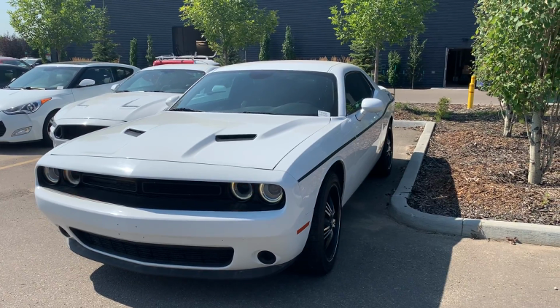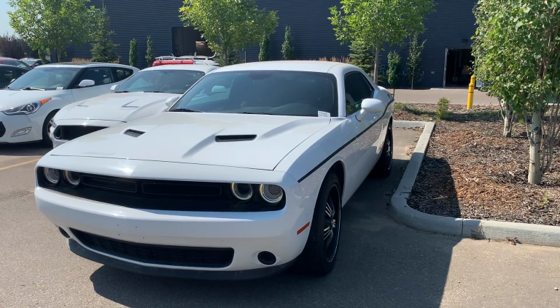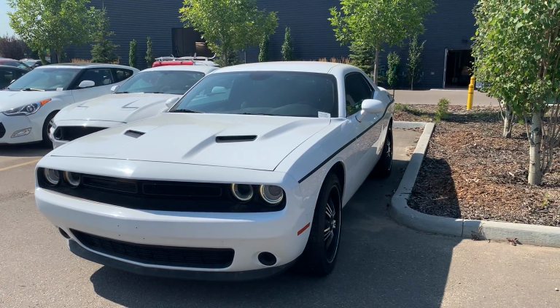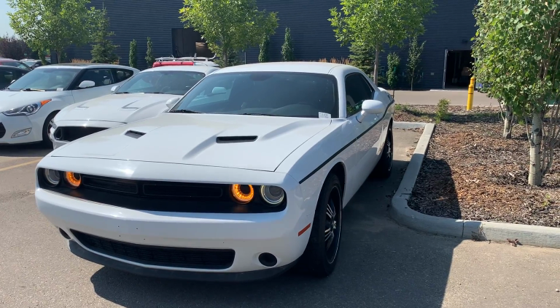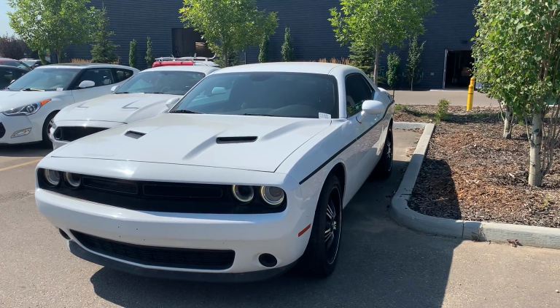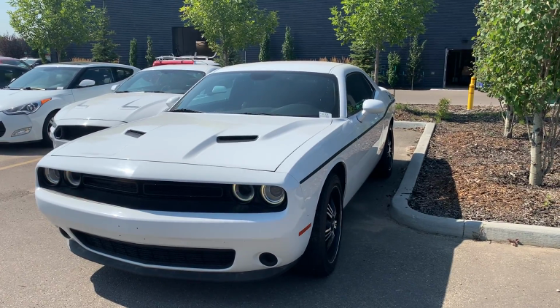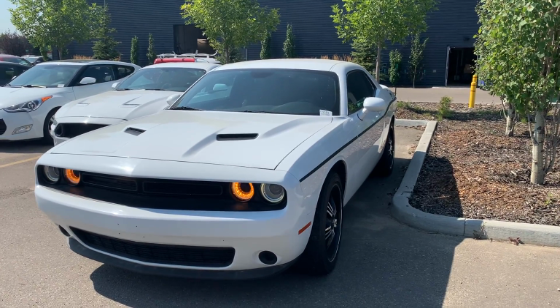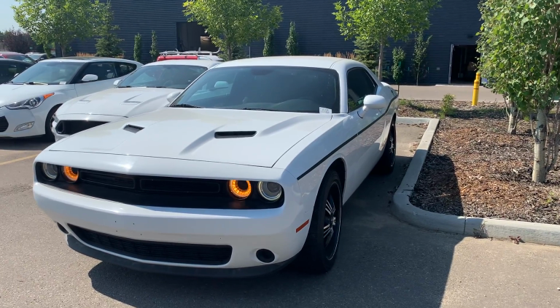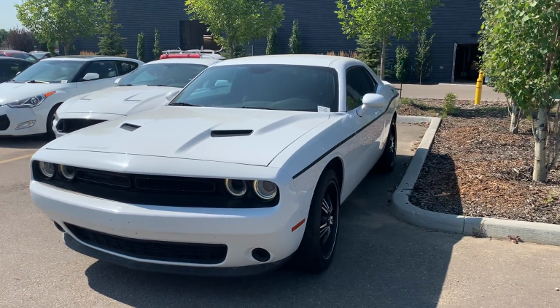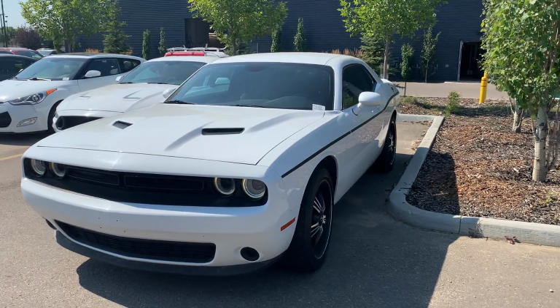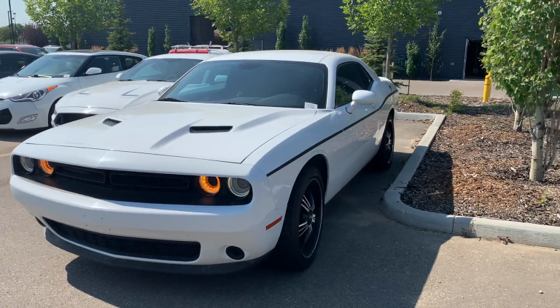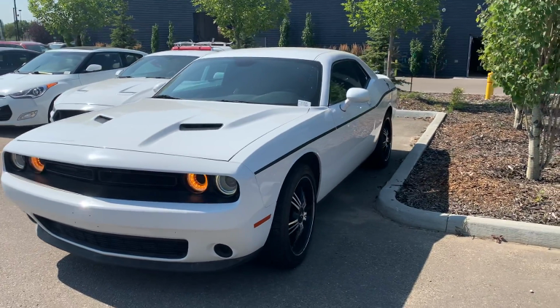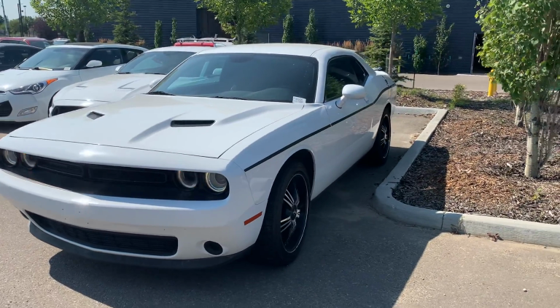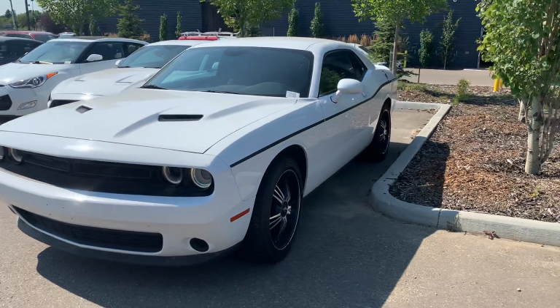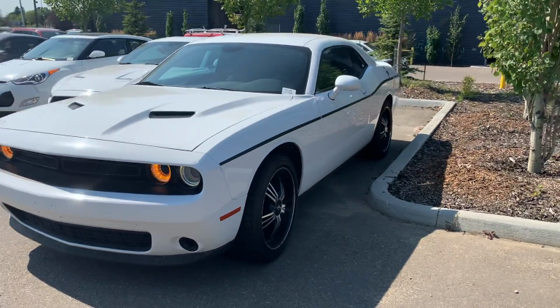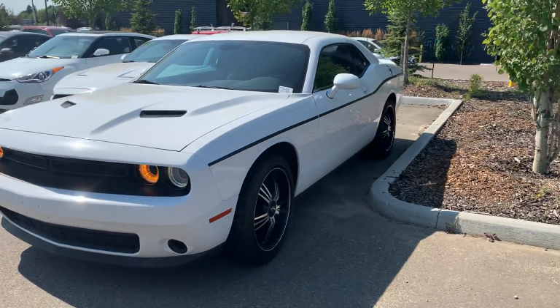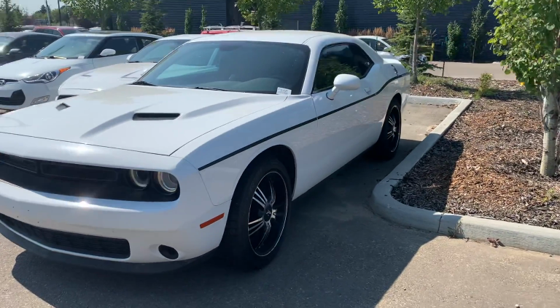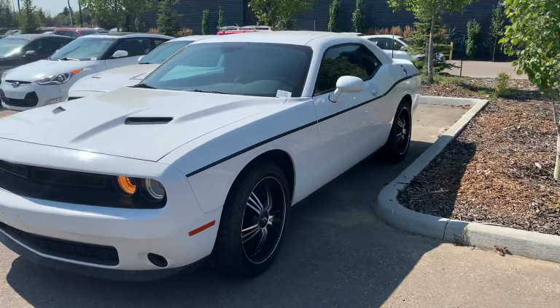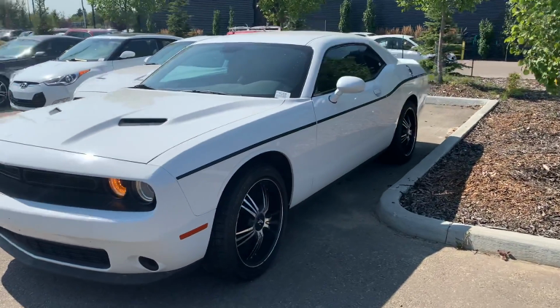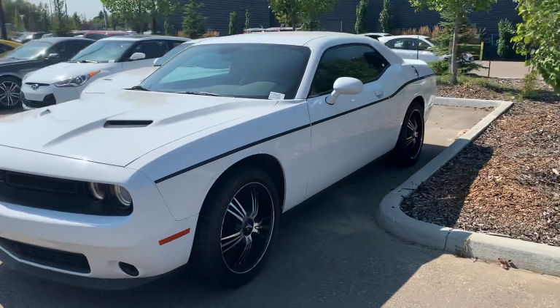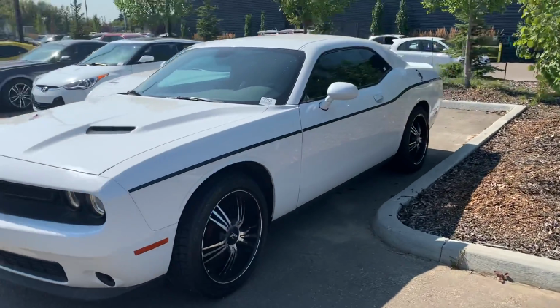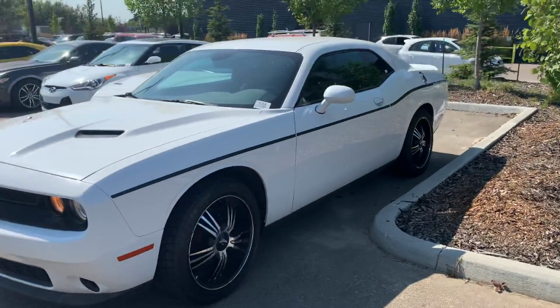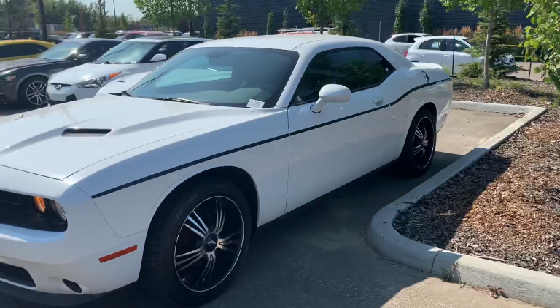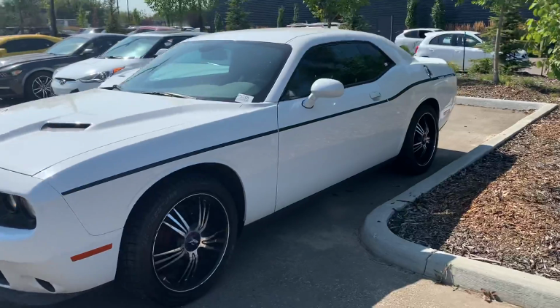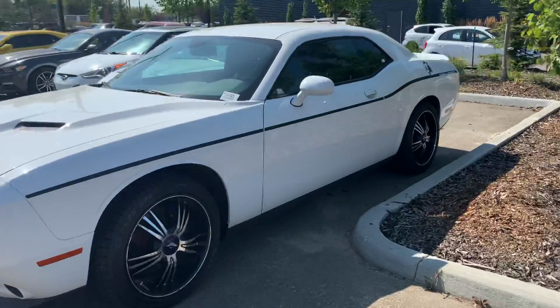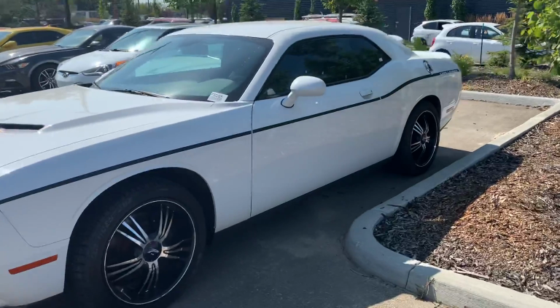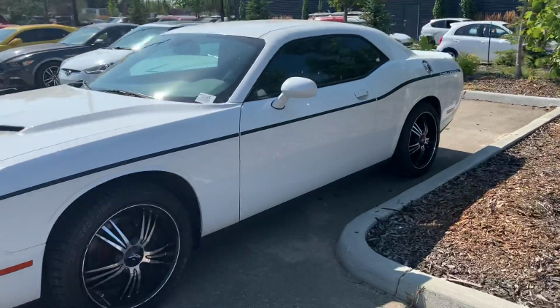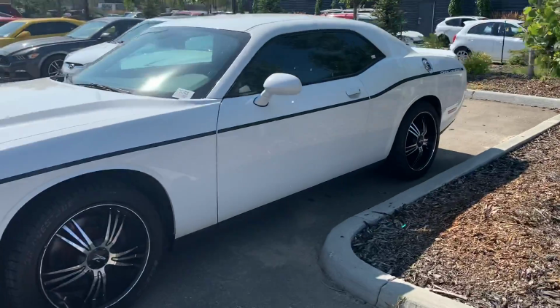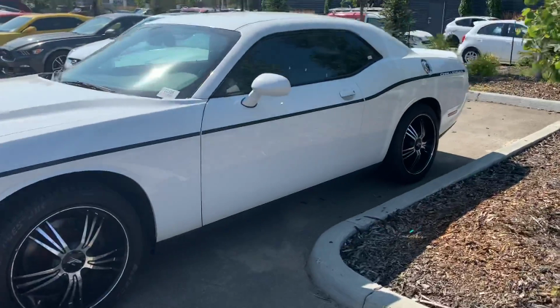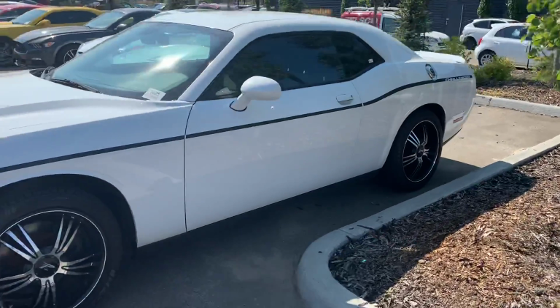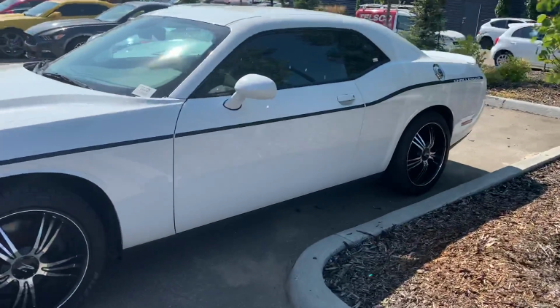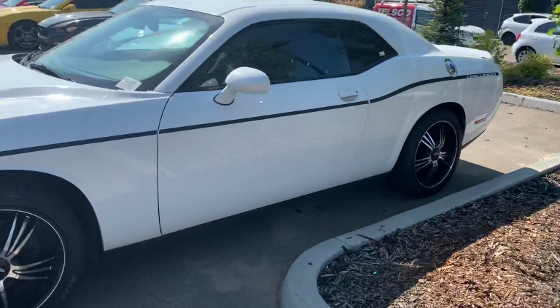Thank you for reaching out to Squish Grove Hyundai. Here's a look at the 2015 Dodge Challenger.